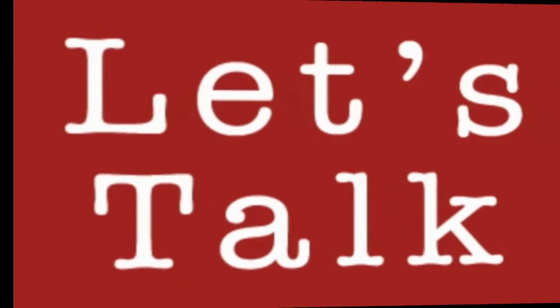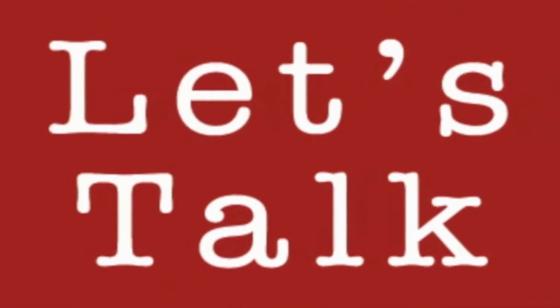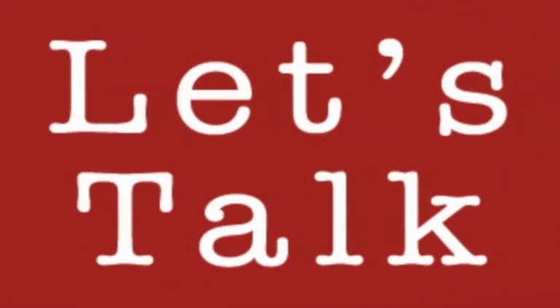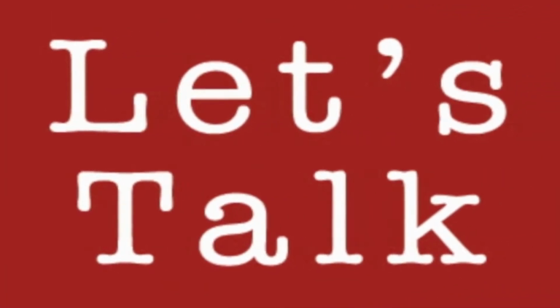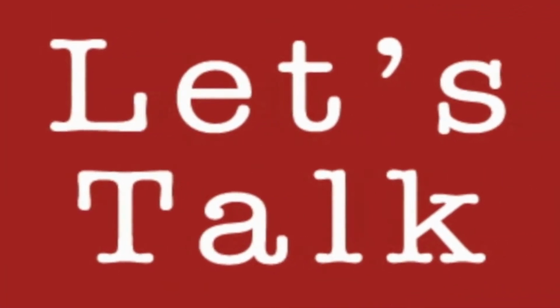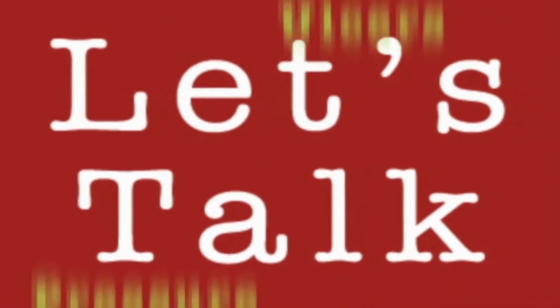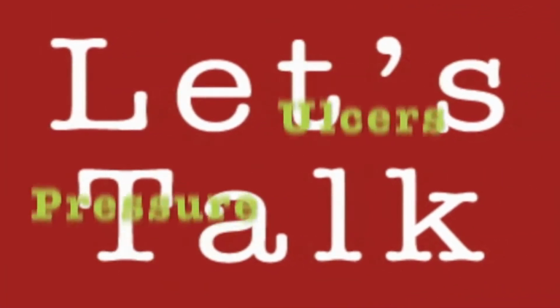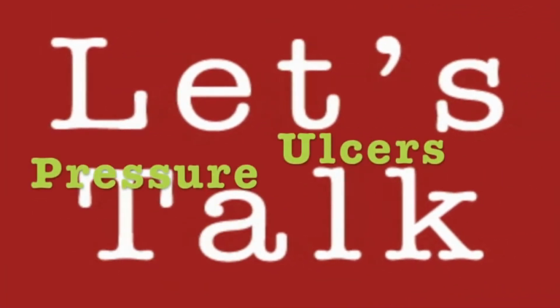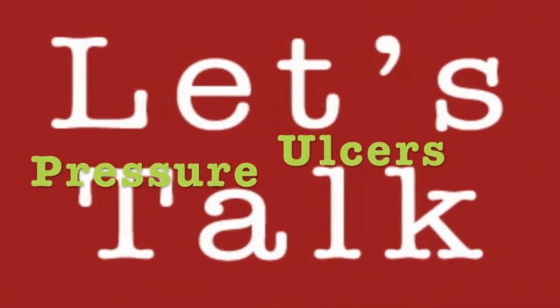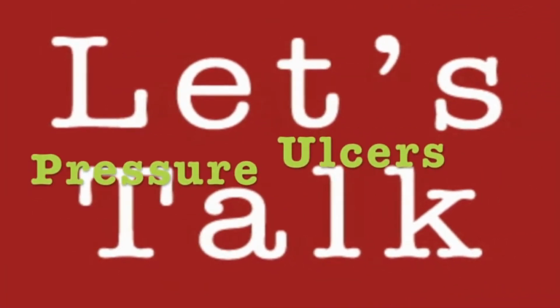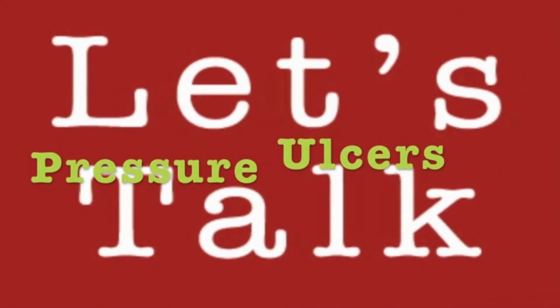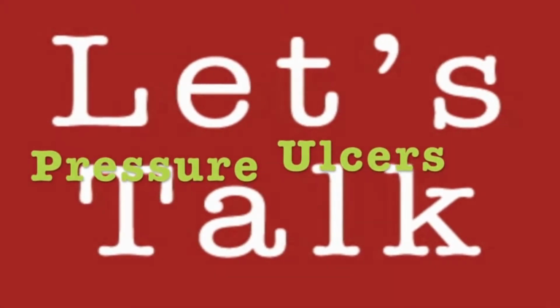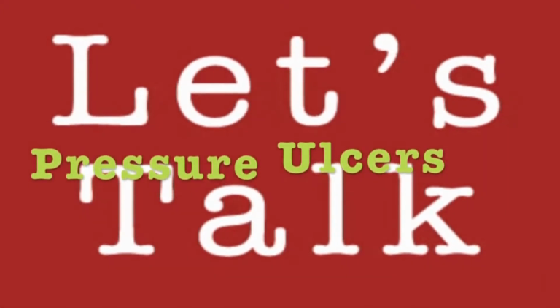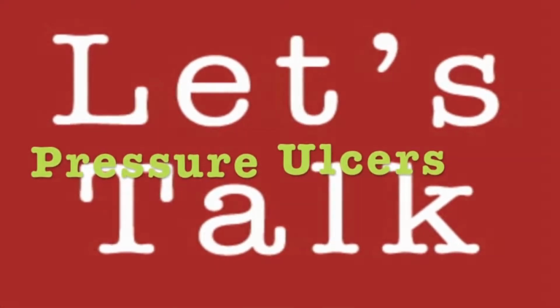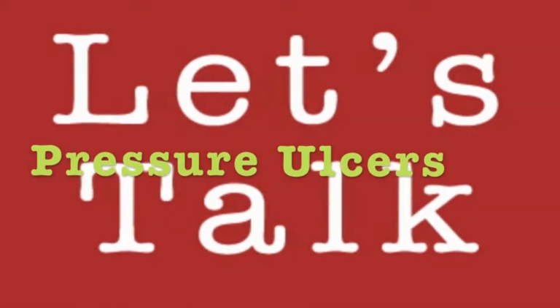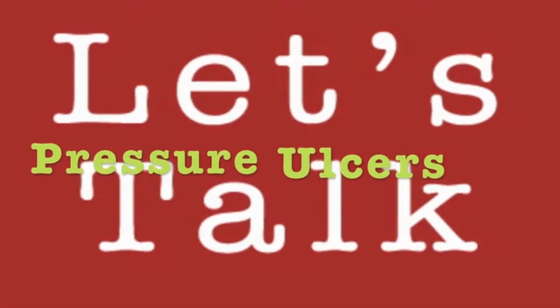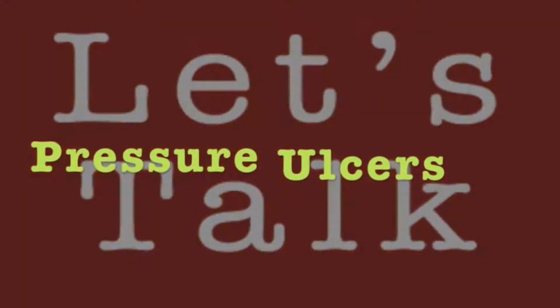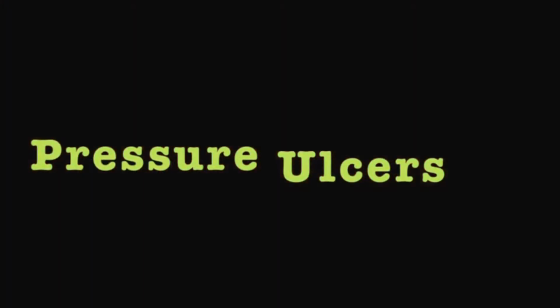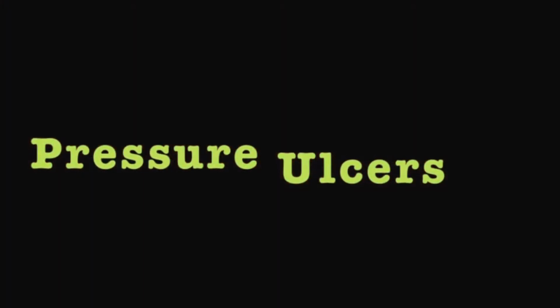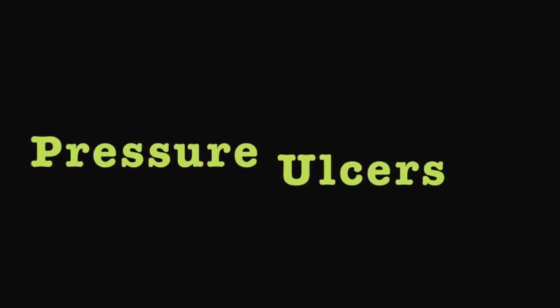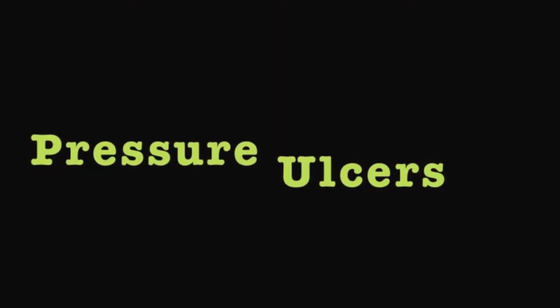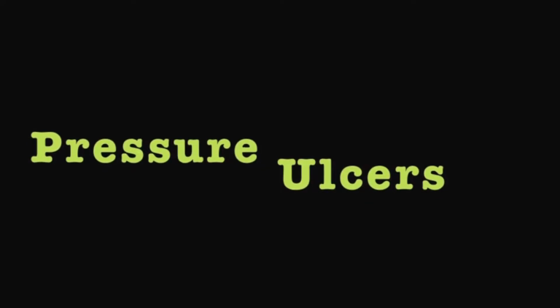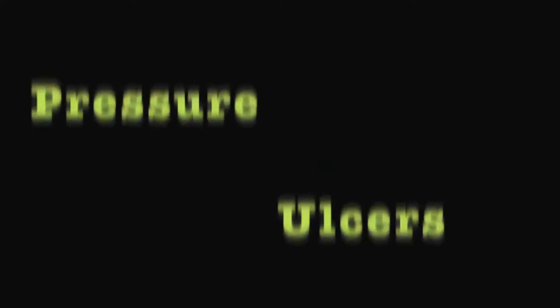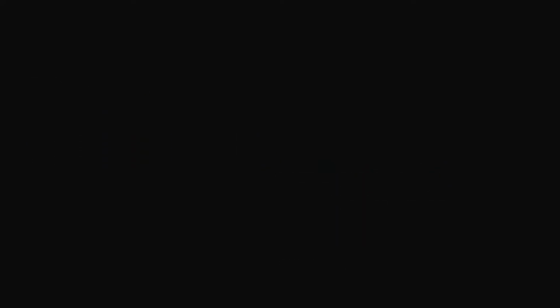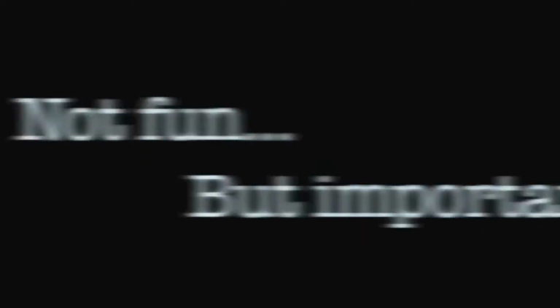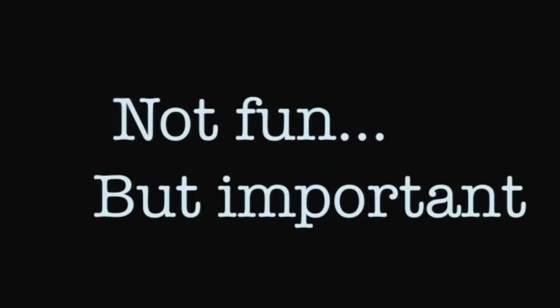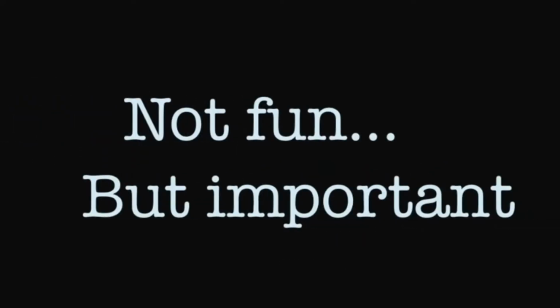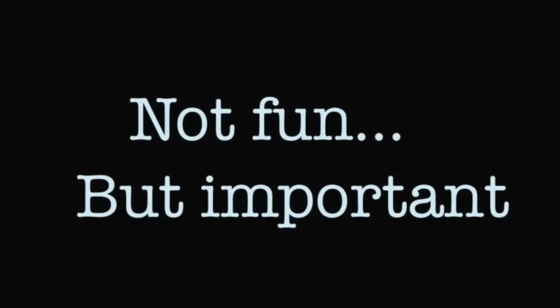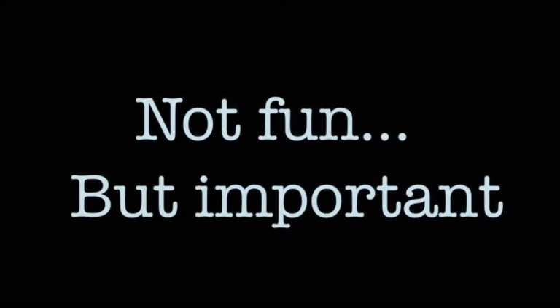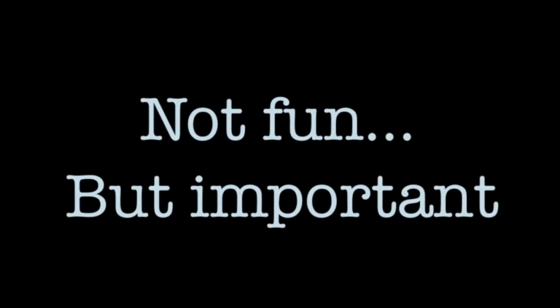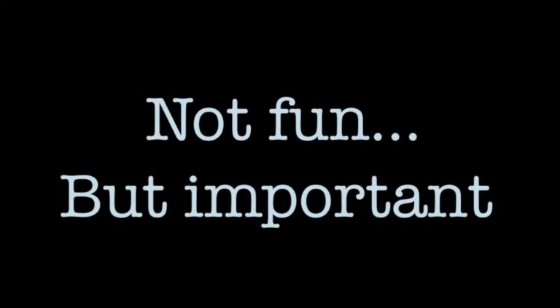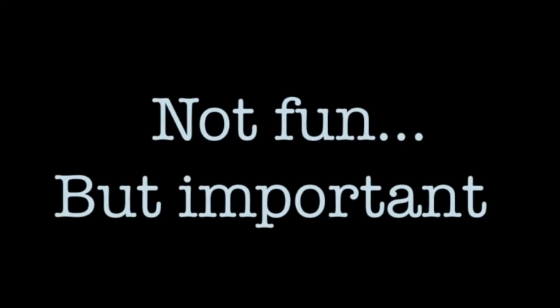Let's talk about pressure ulcers. They're pretty awful, but you can totally prevent them.